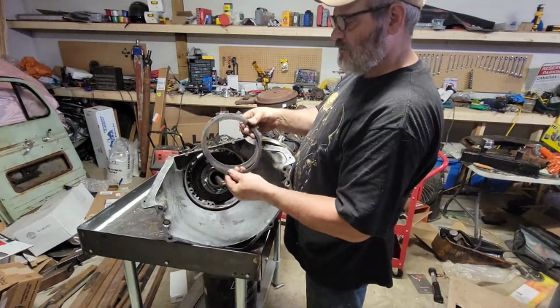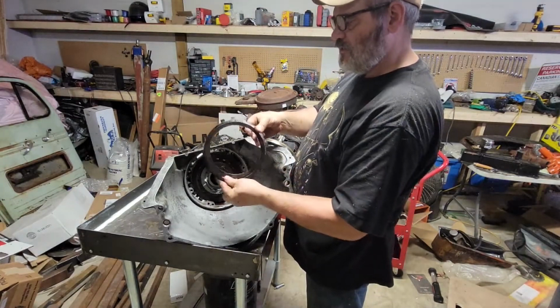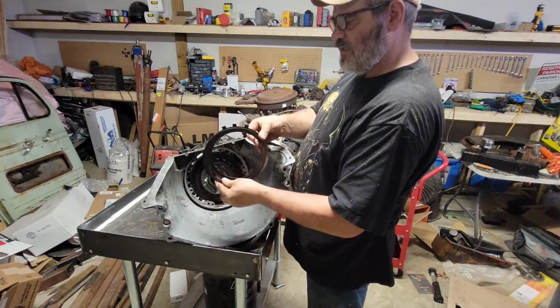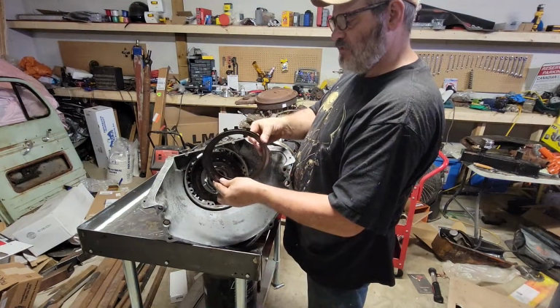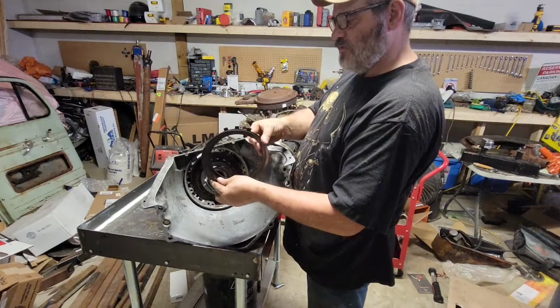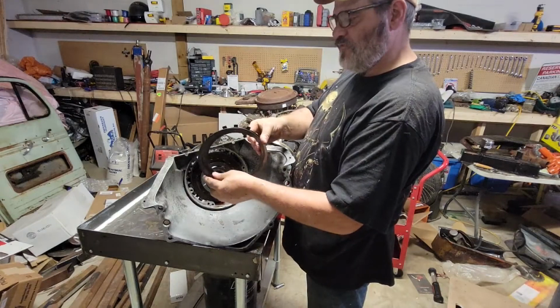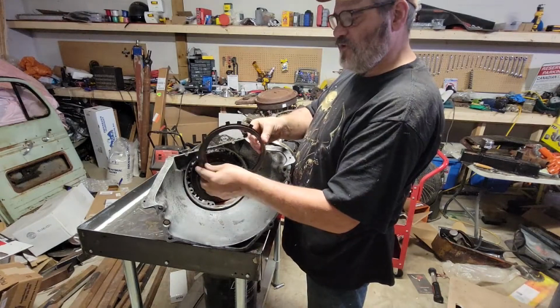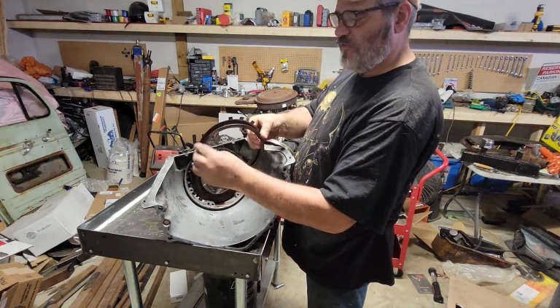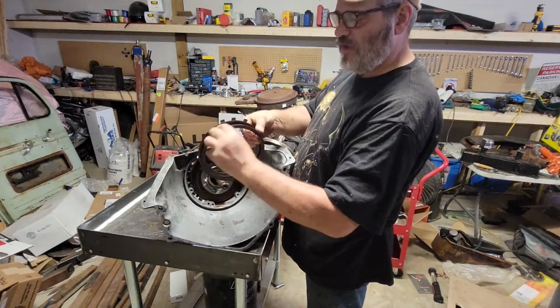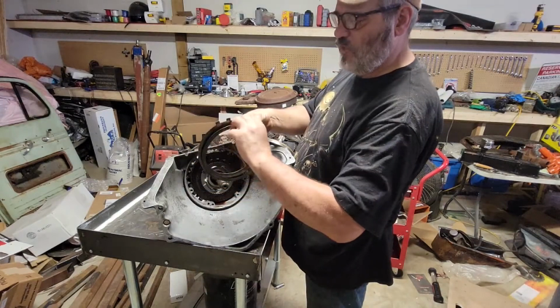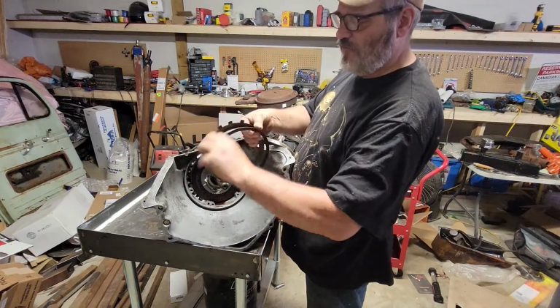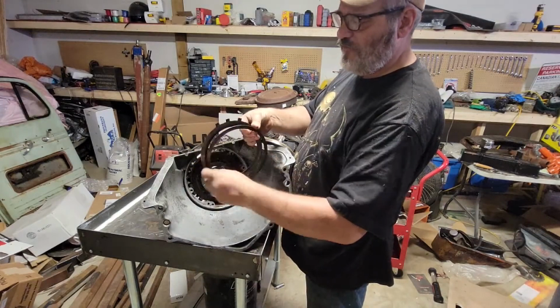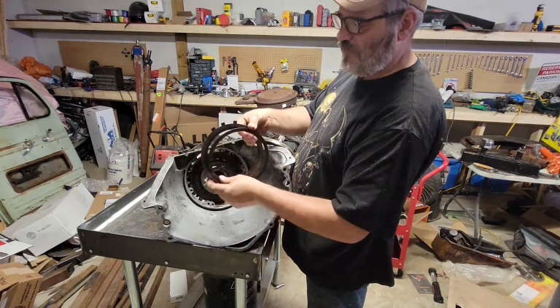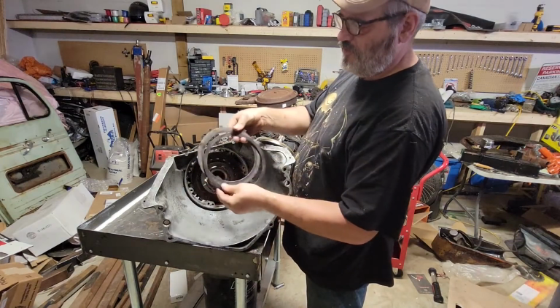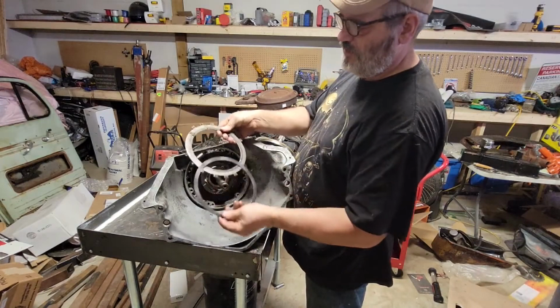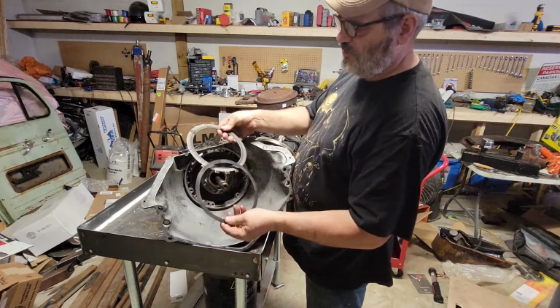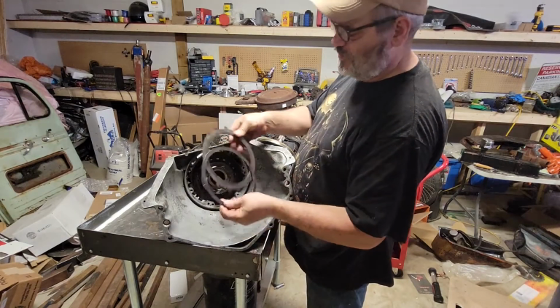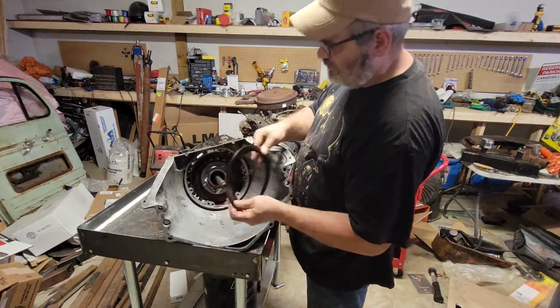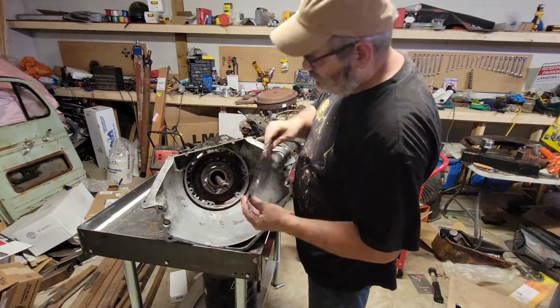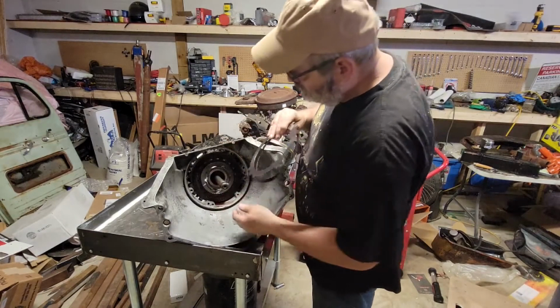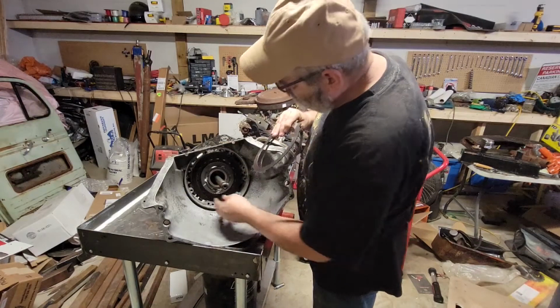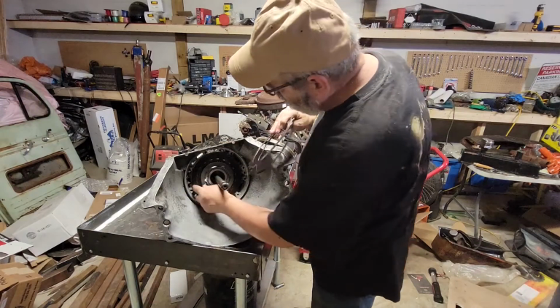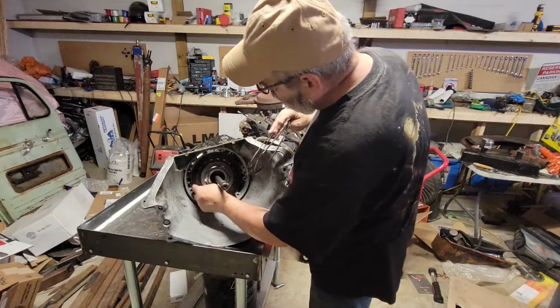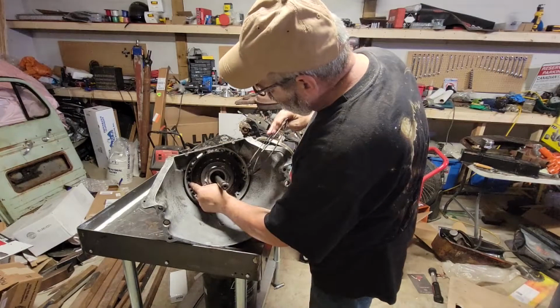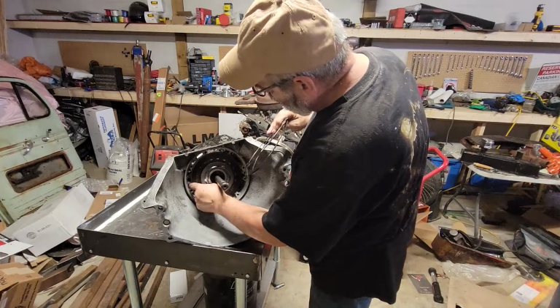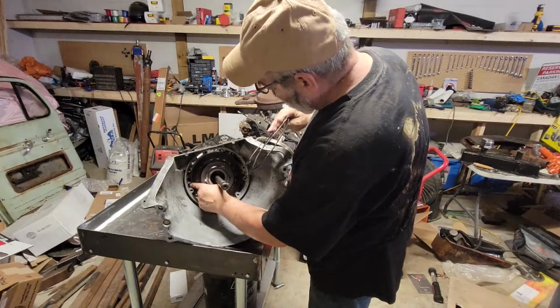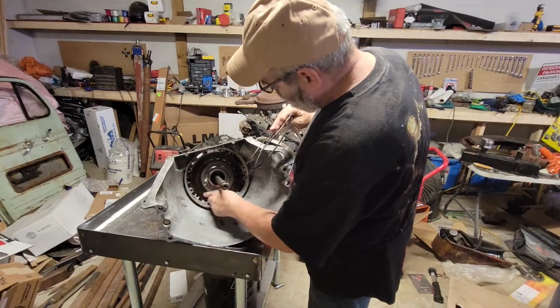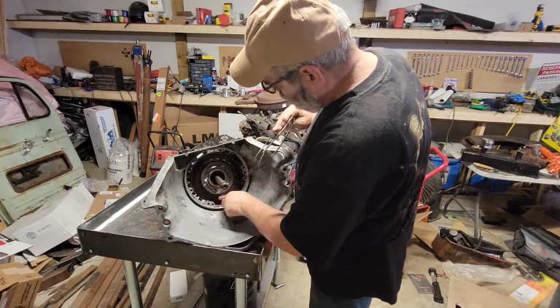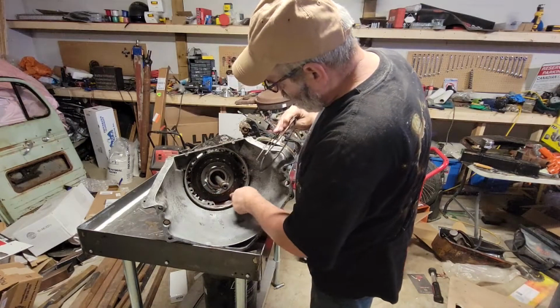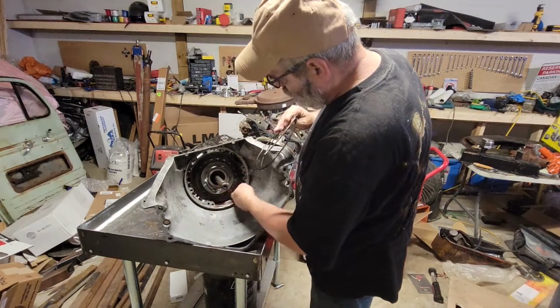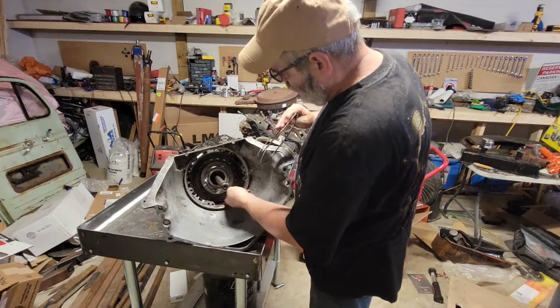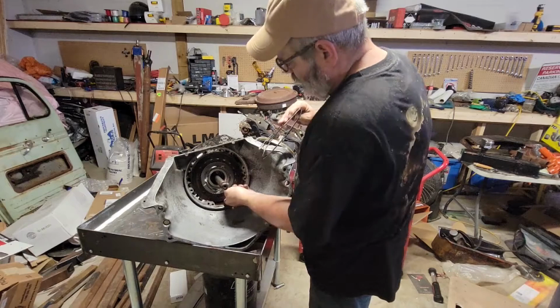So in the front we've got a wave and then a steel, and then there's a bunch of clutch packs.